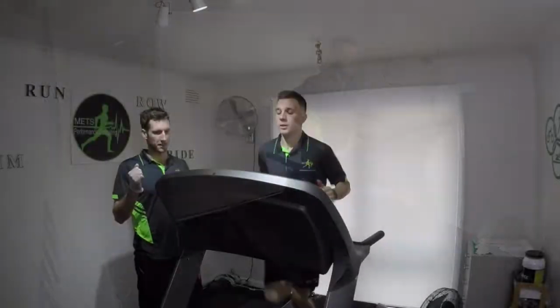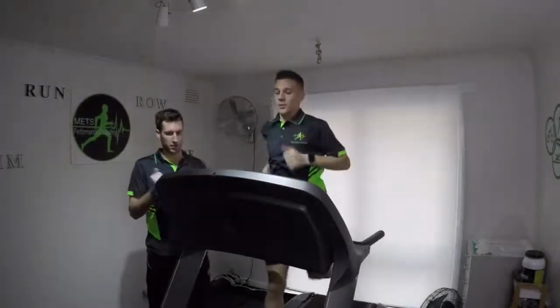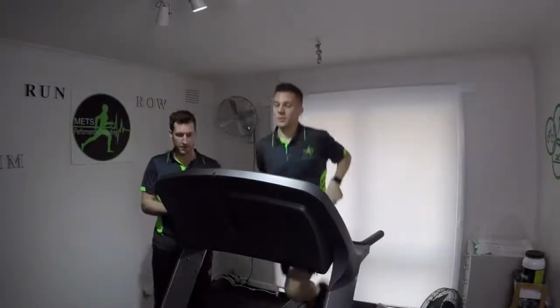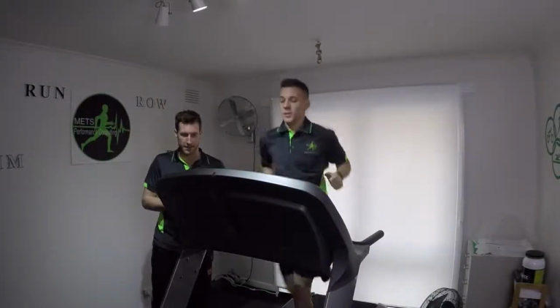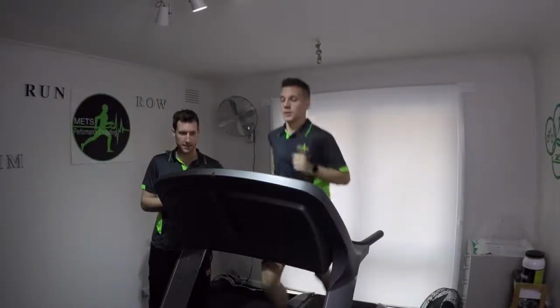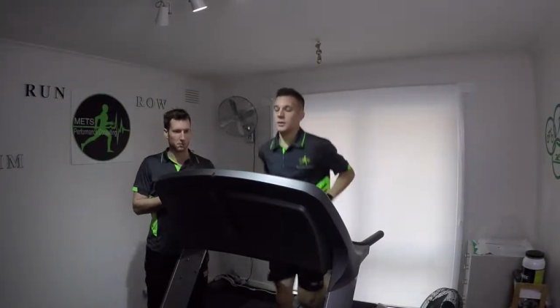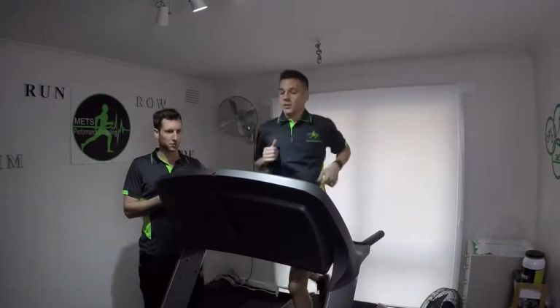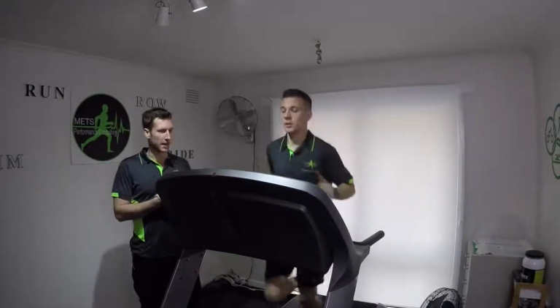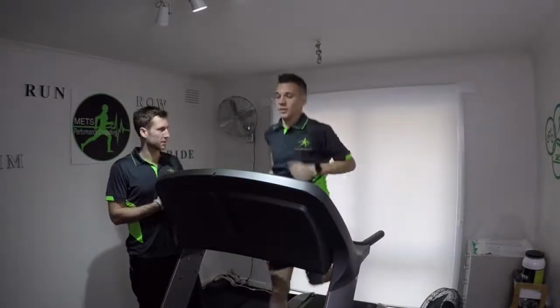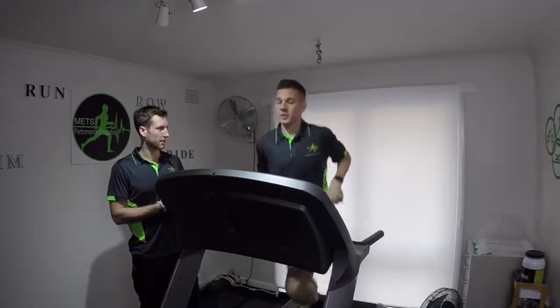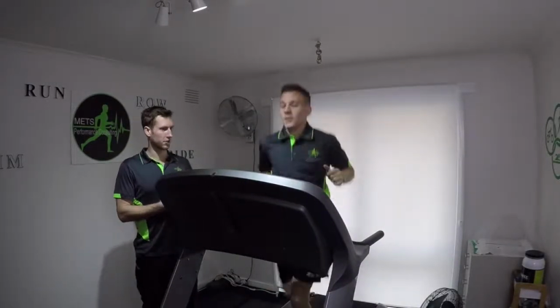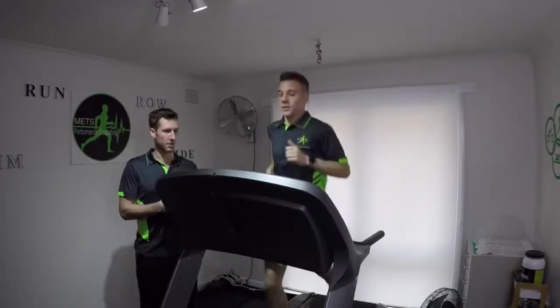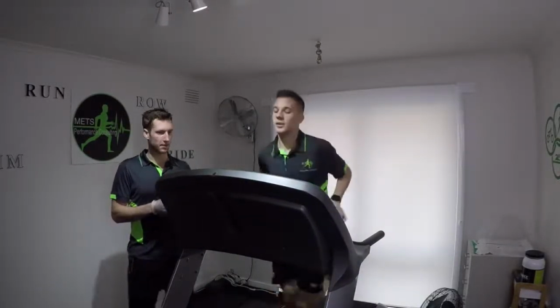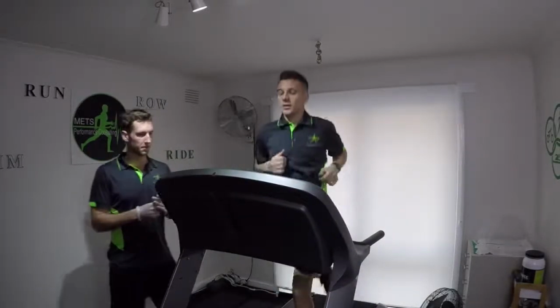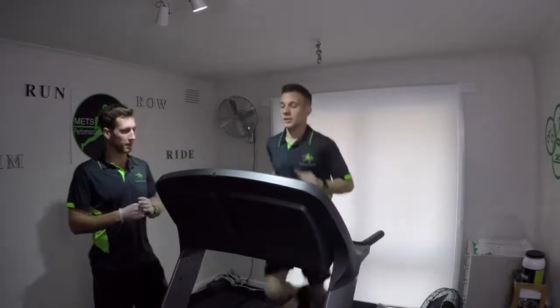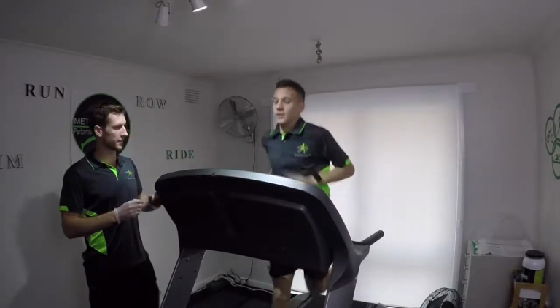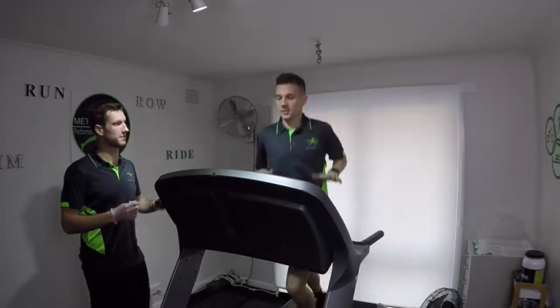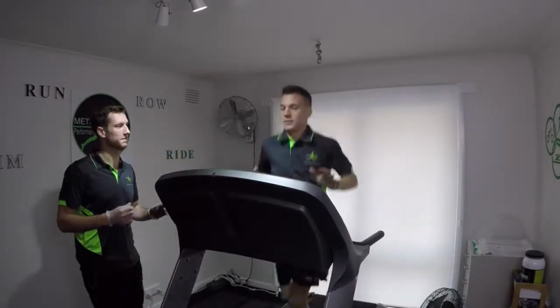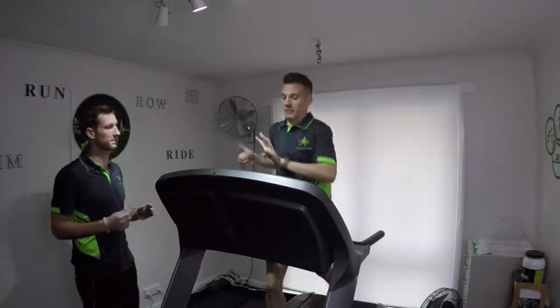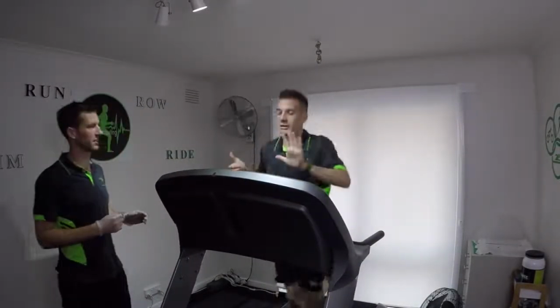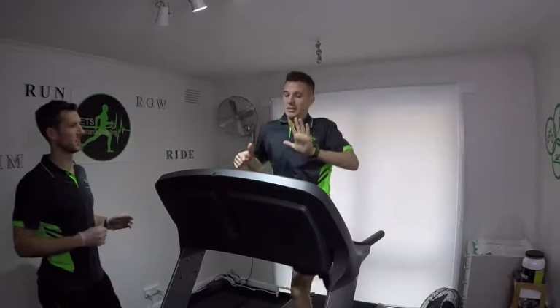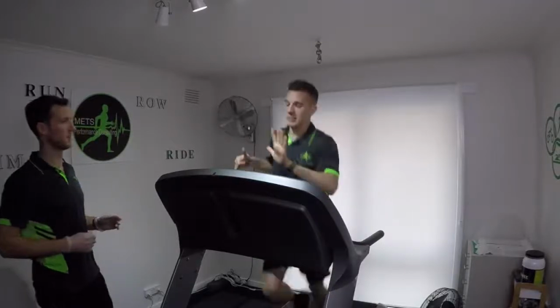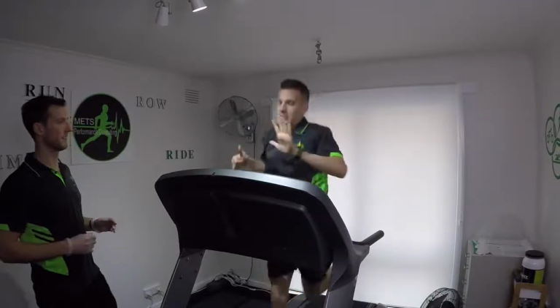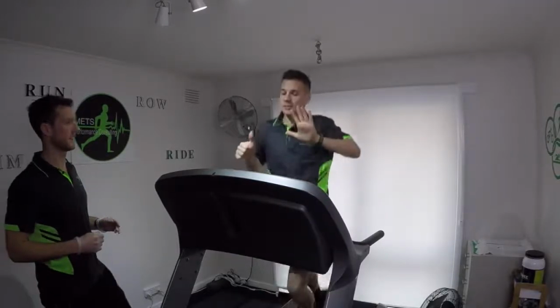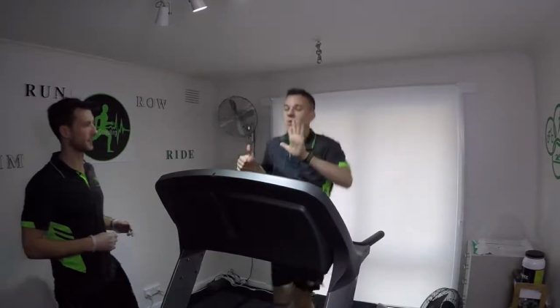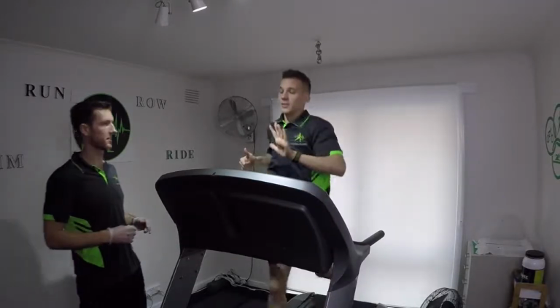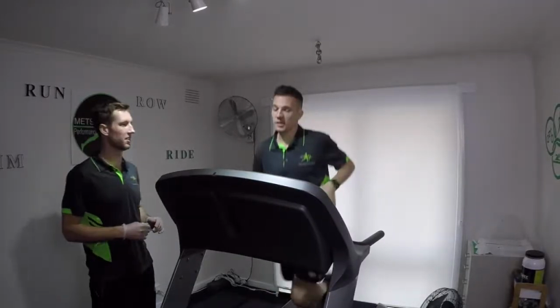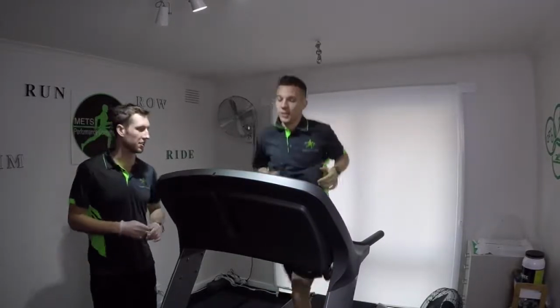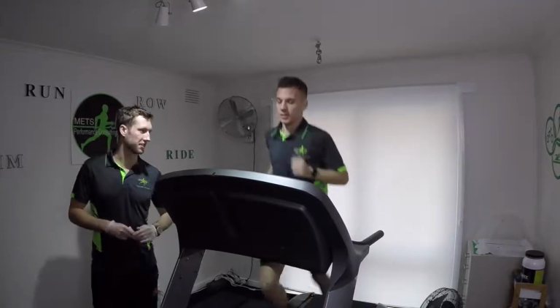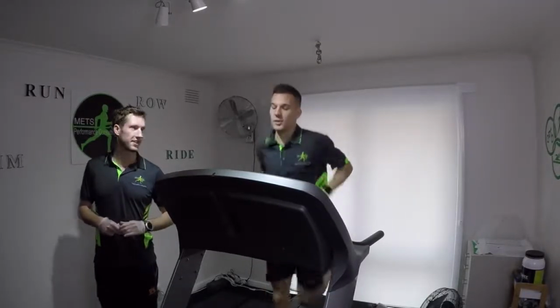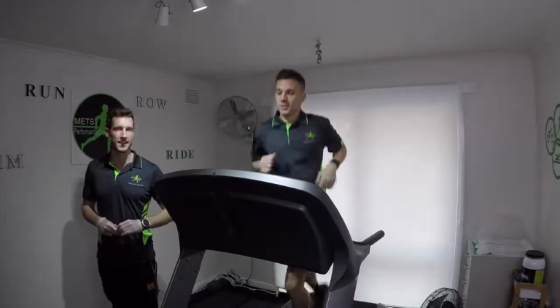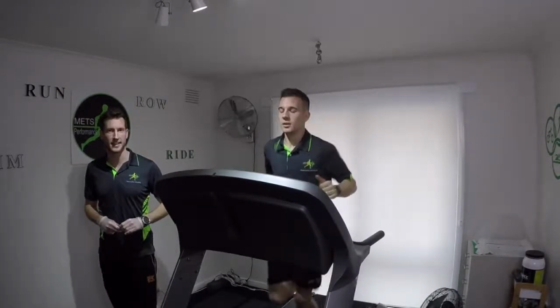Three minutes in — give your rating of perceived exertion using your fingers. That's a 6 — 6 out of 10.